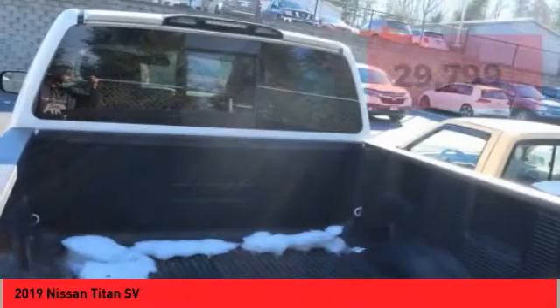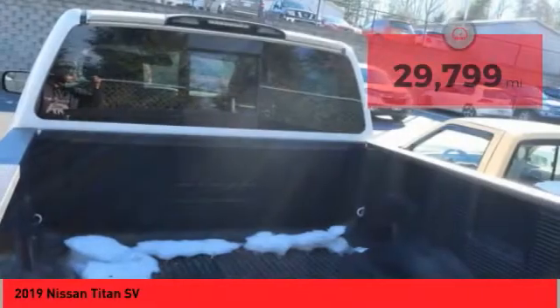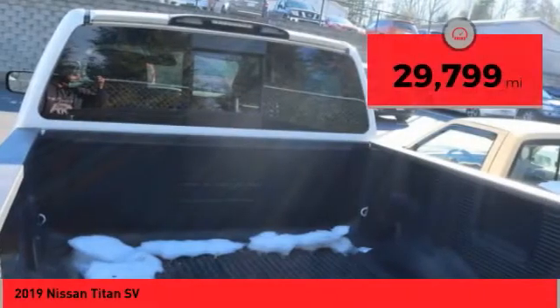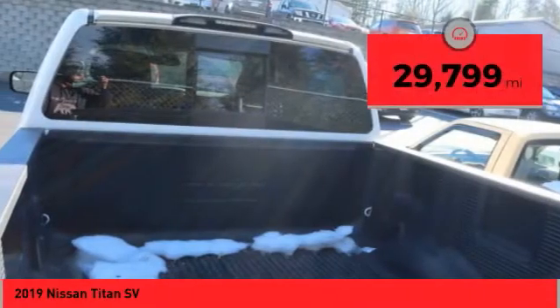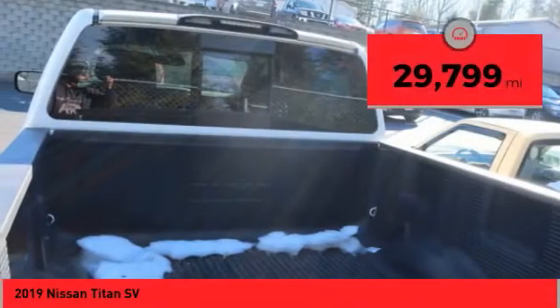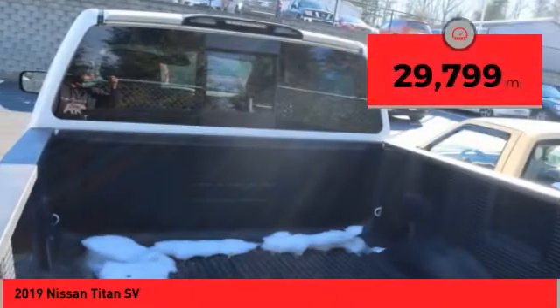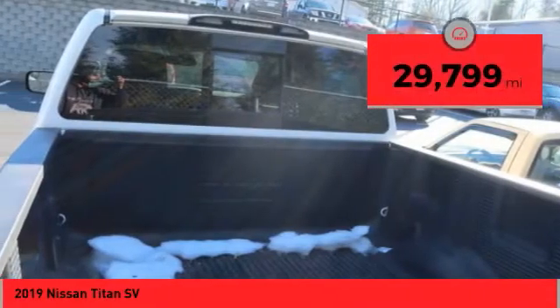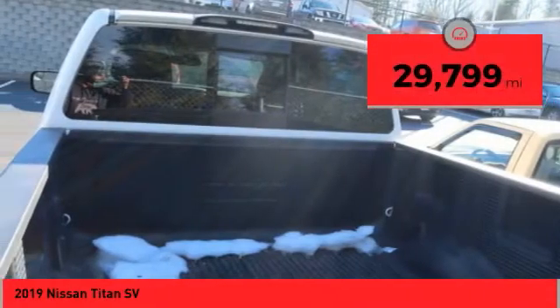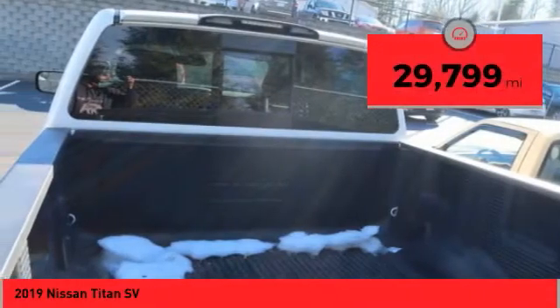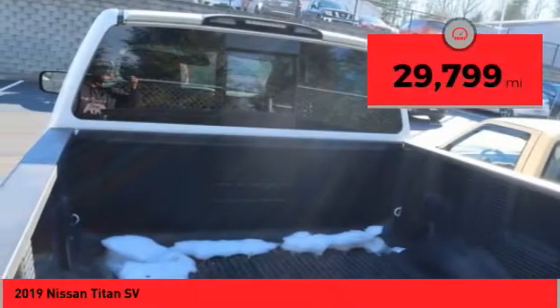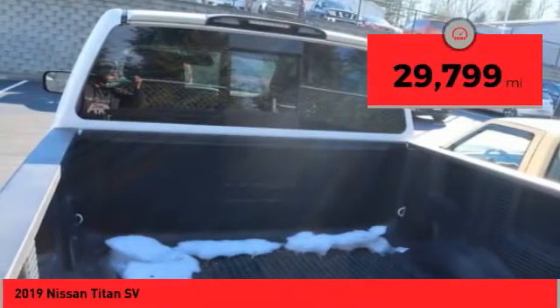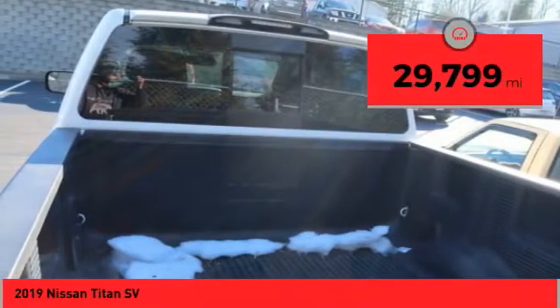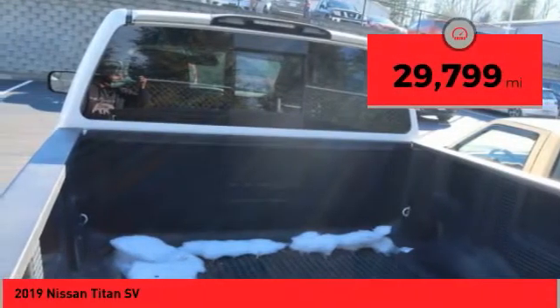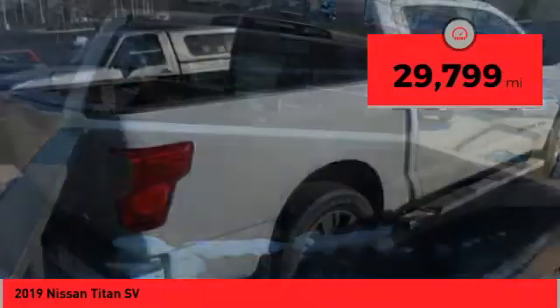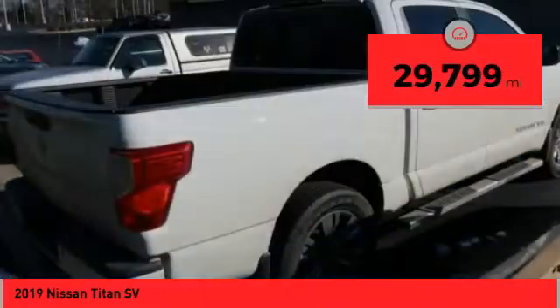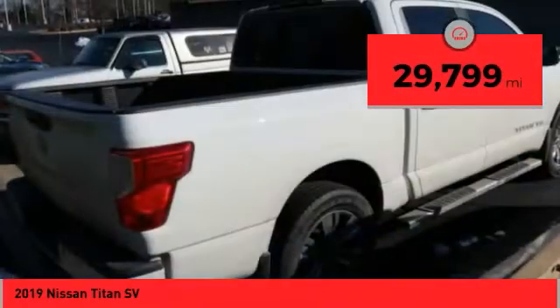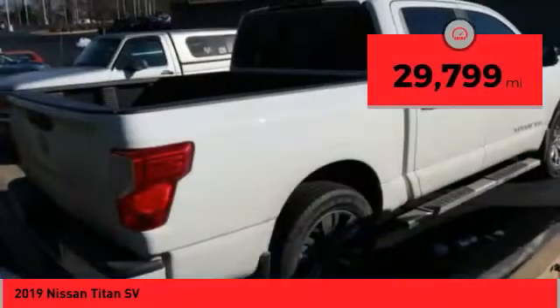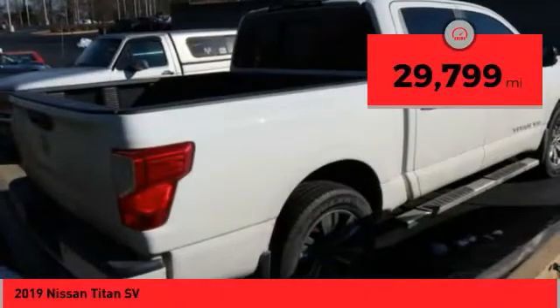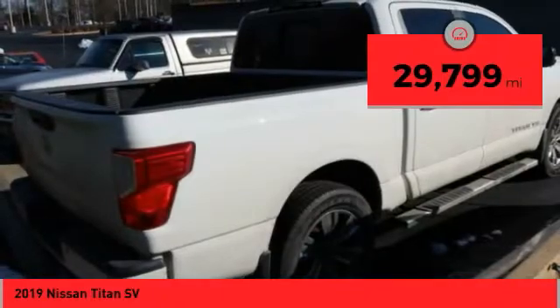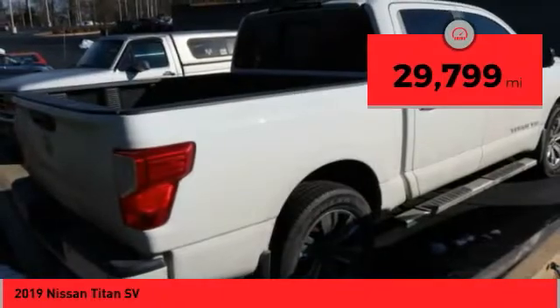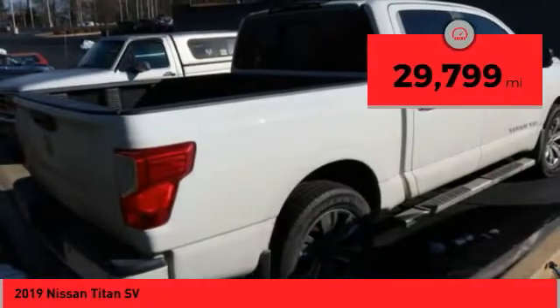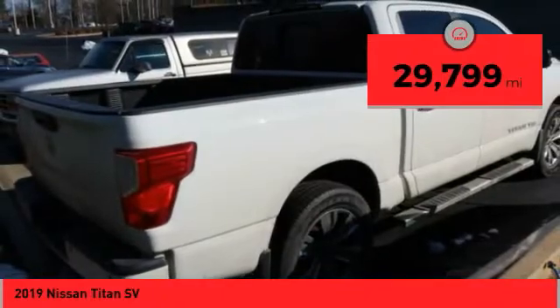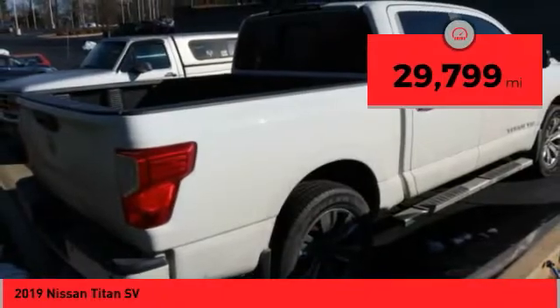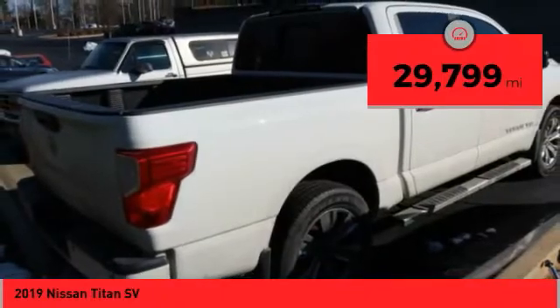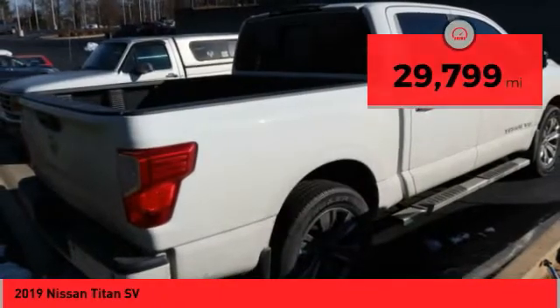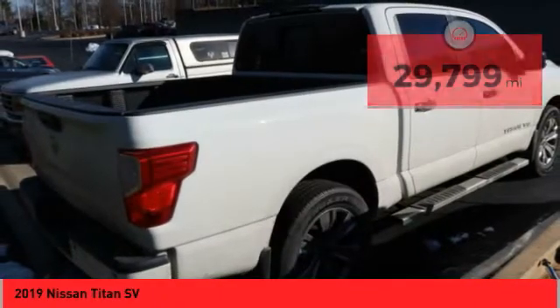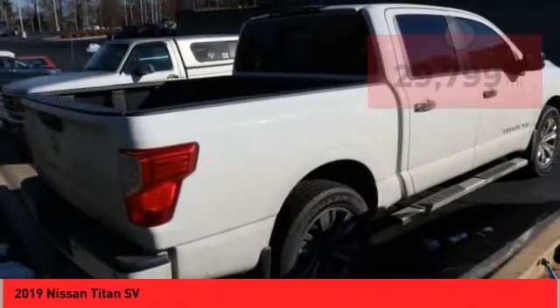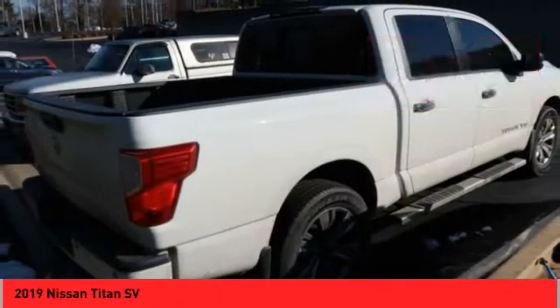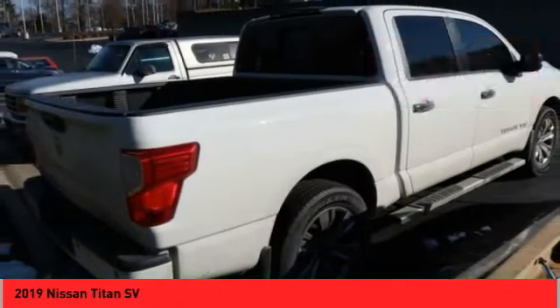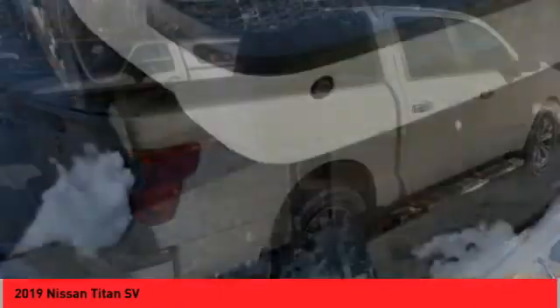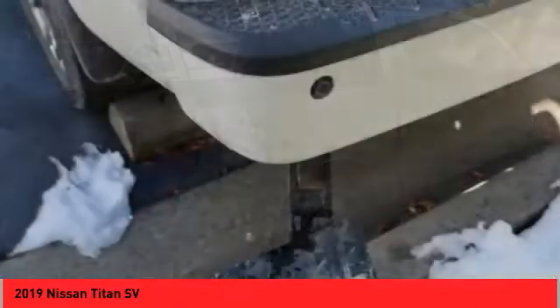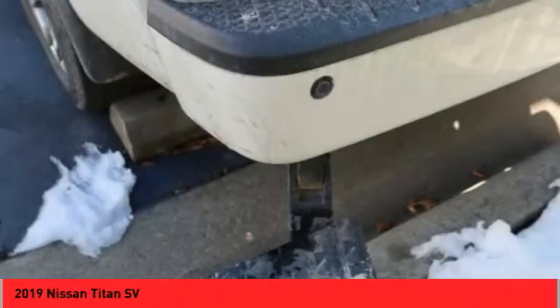This vehicle has less than 30,000 miles. Your new ride is just a phone call away.